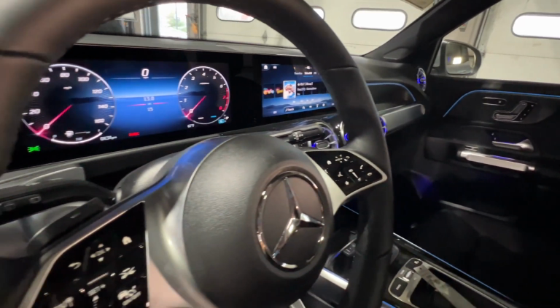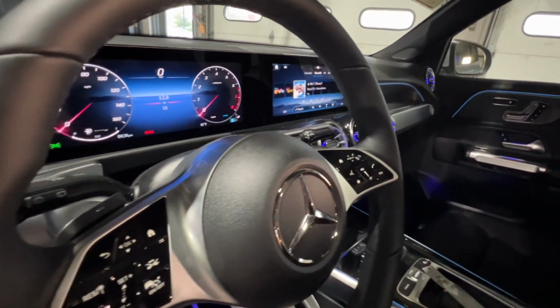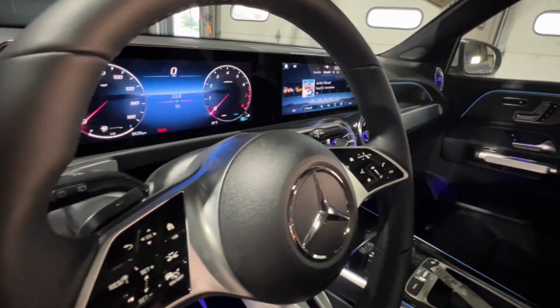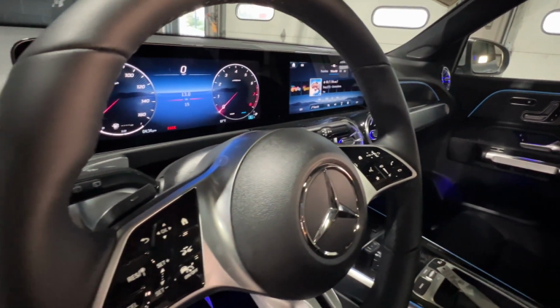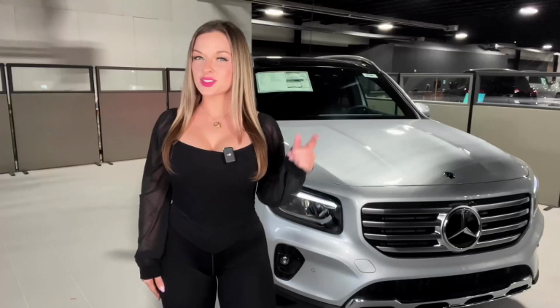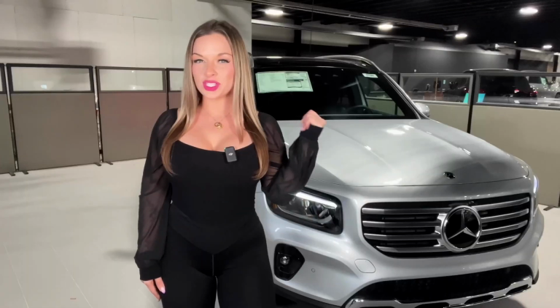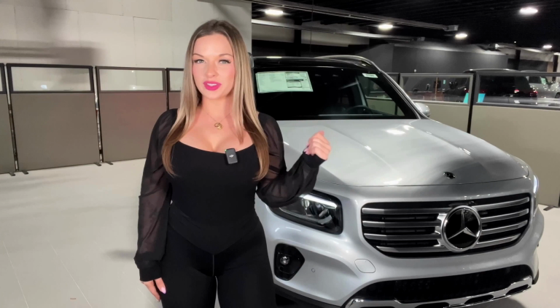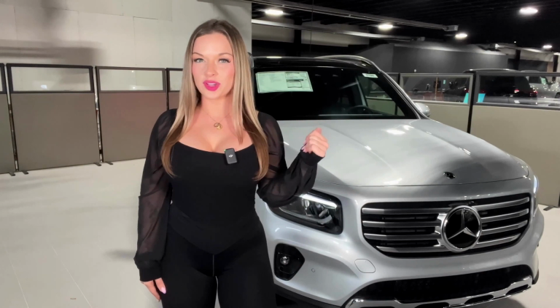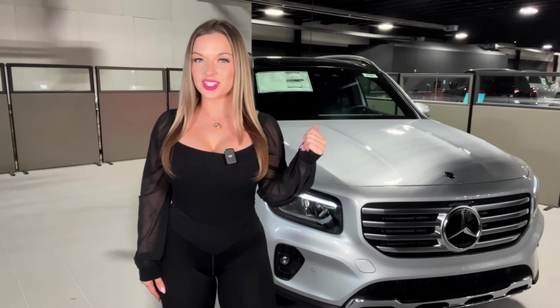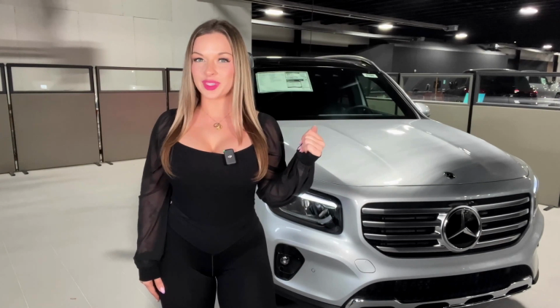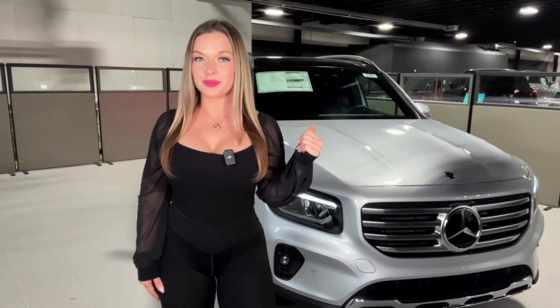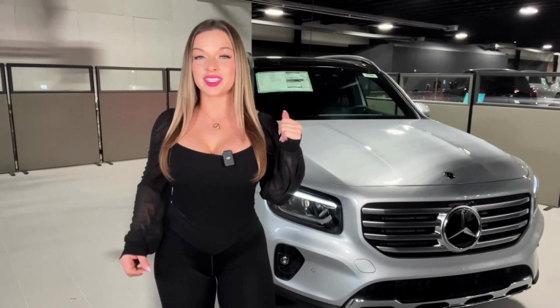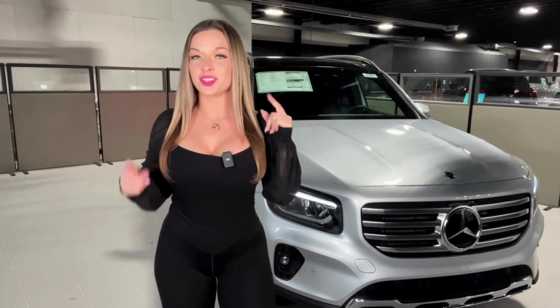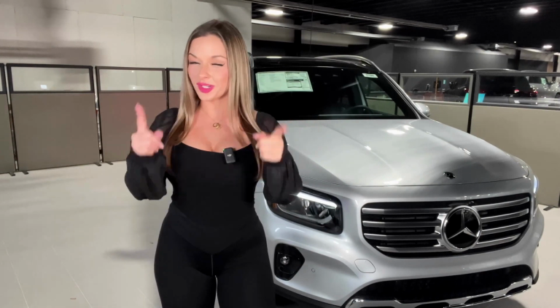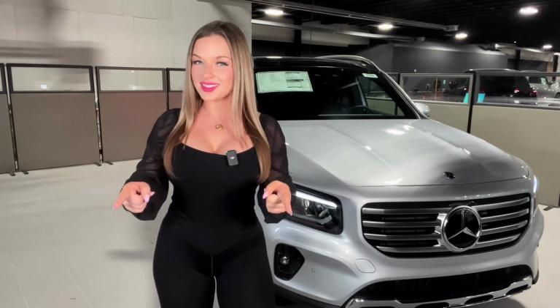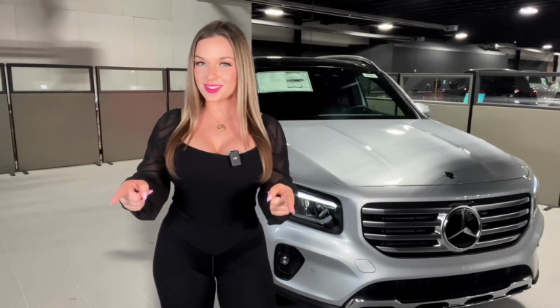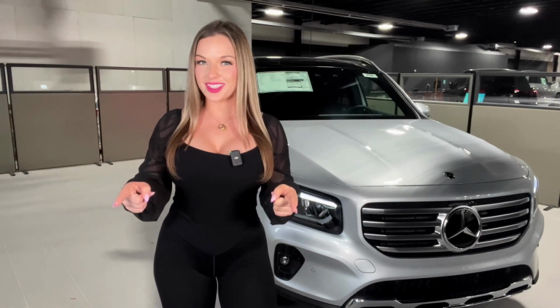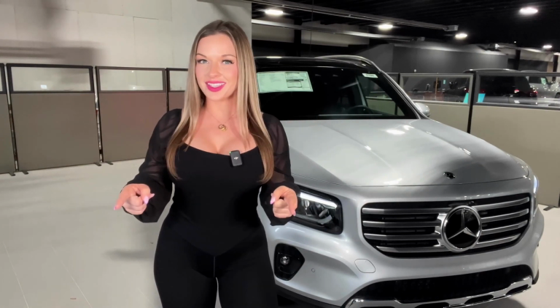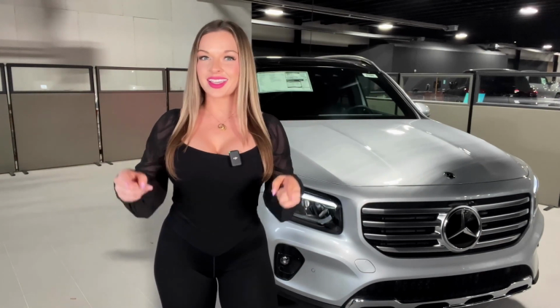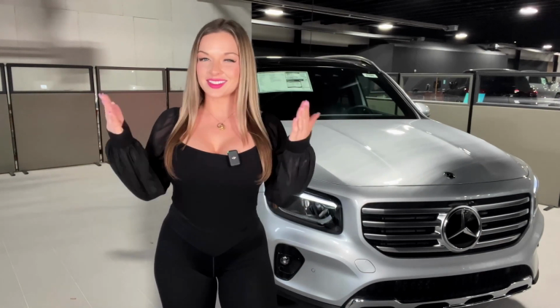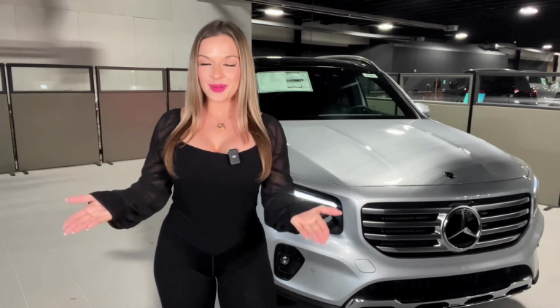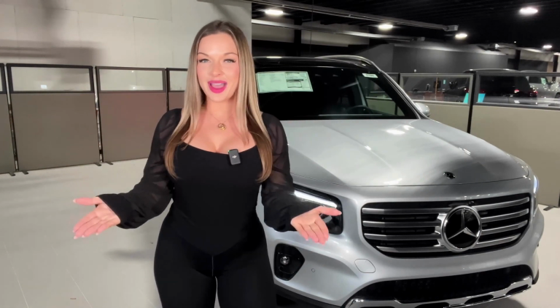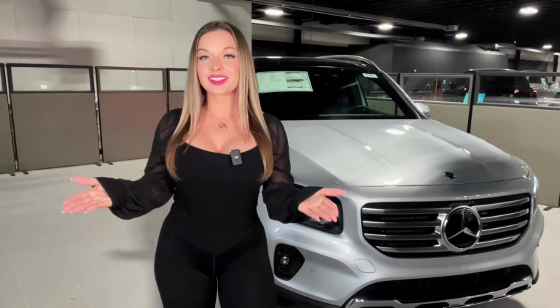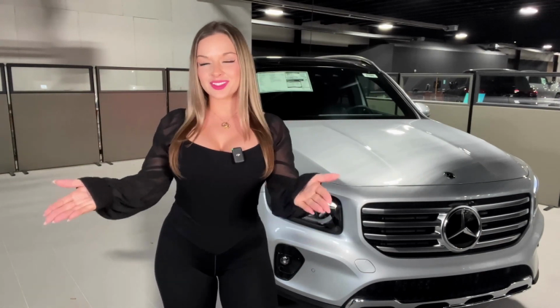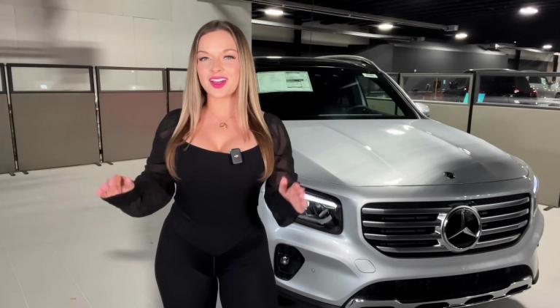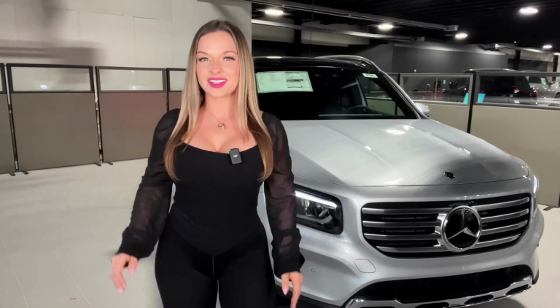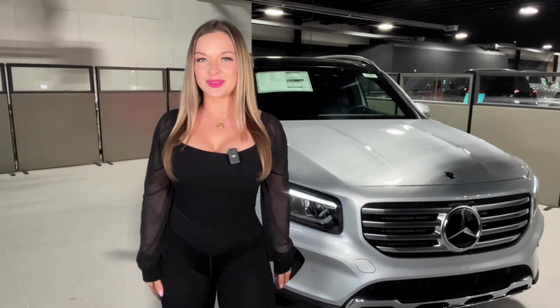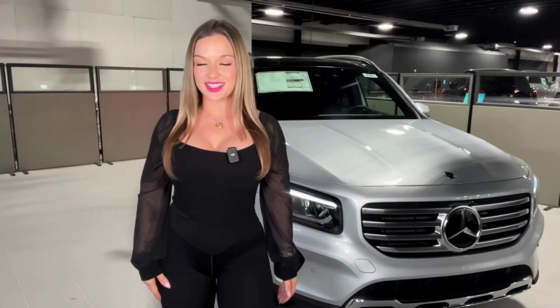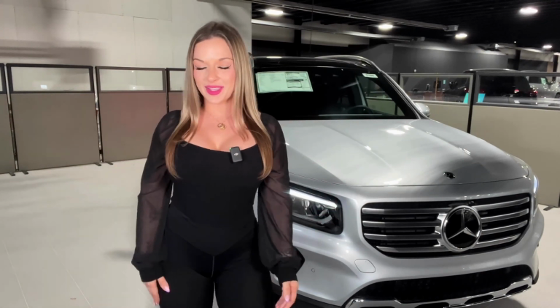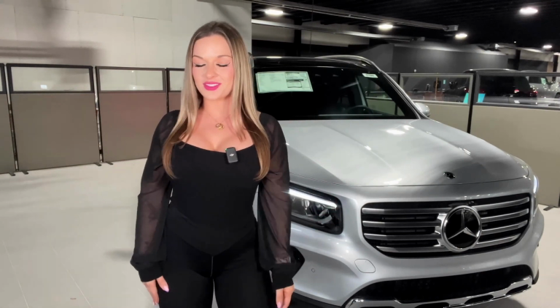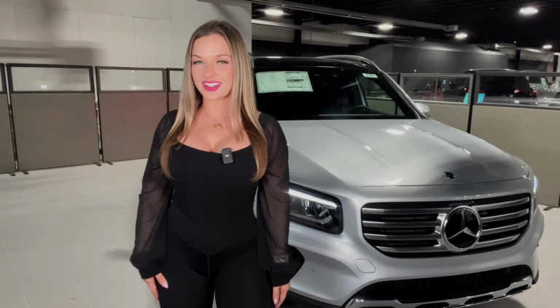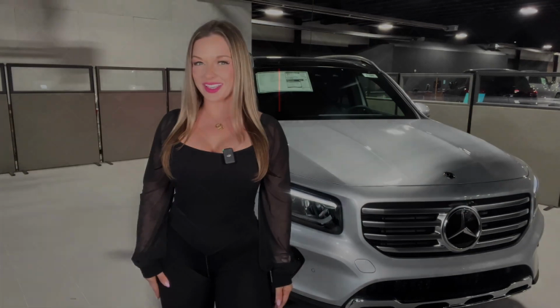So could this 2024 GLB be your next SUV? Stop on by or give us a call here at Mercedes-Benz of Cherry Hill.